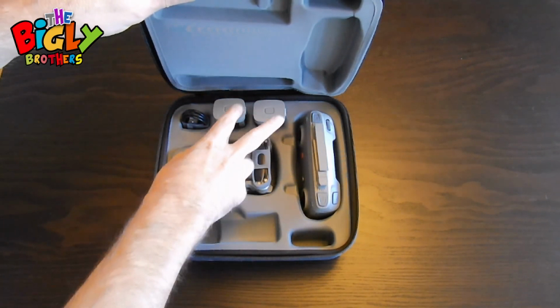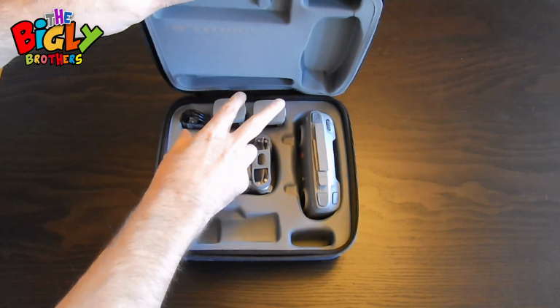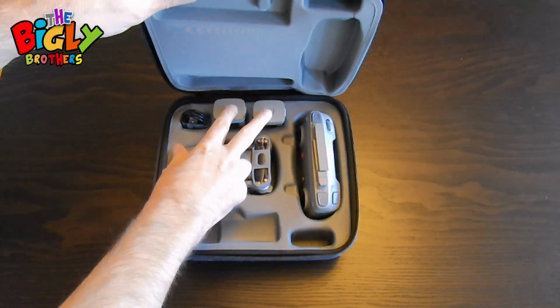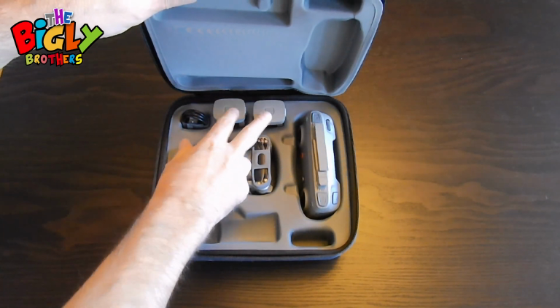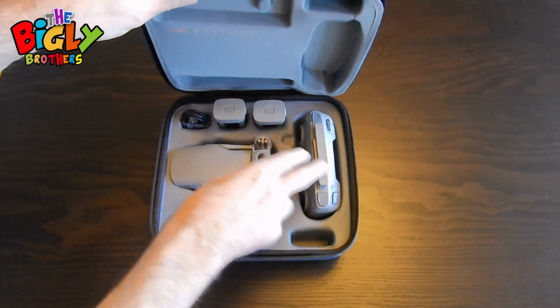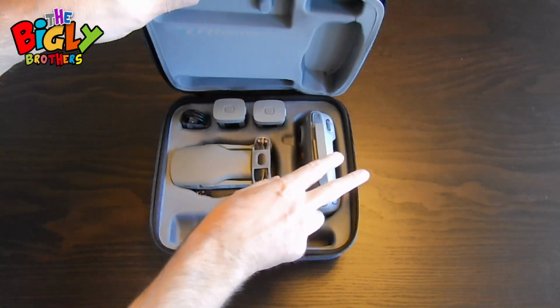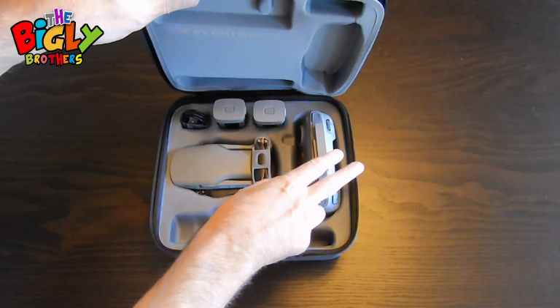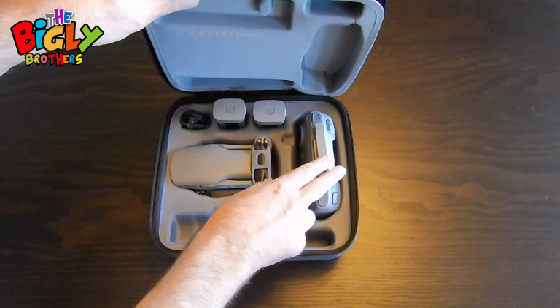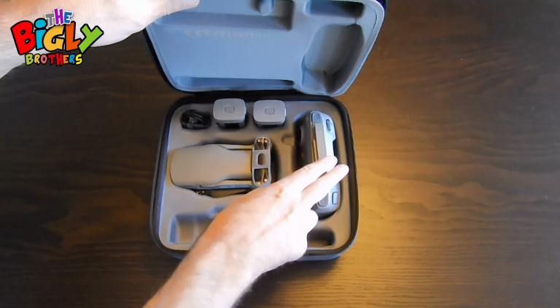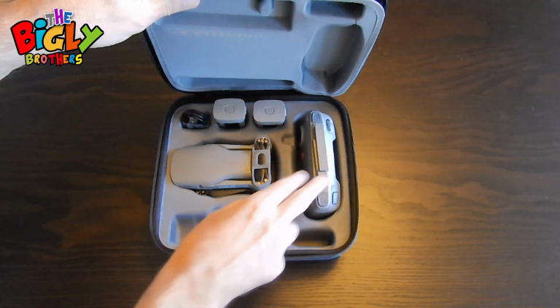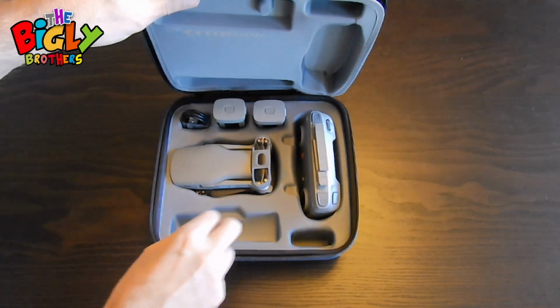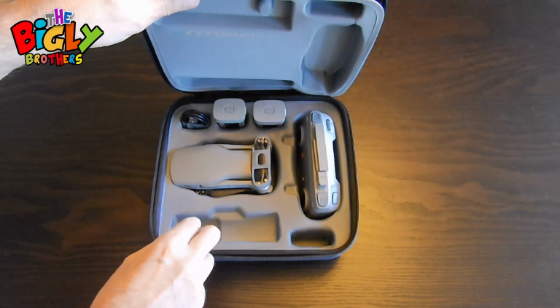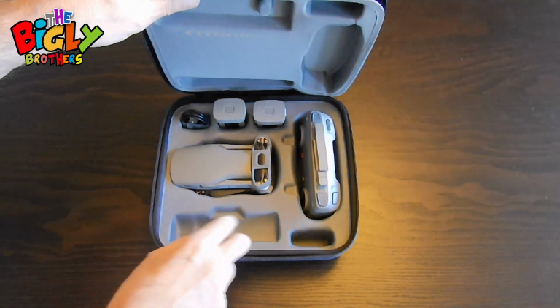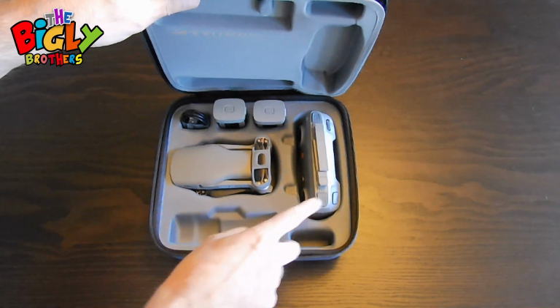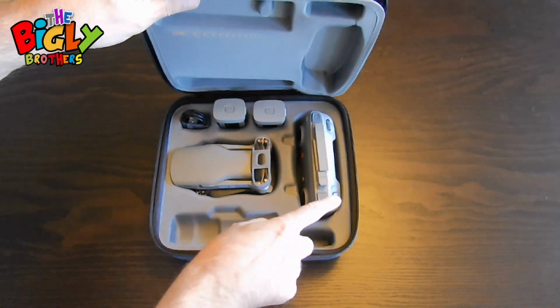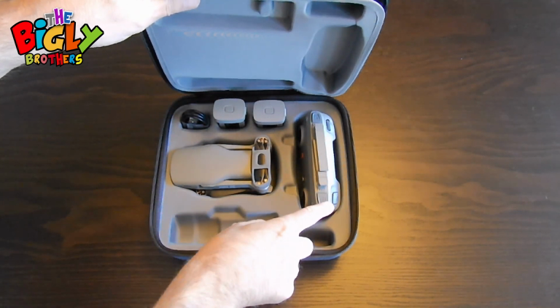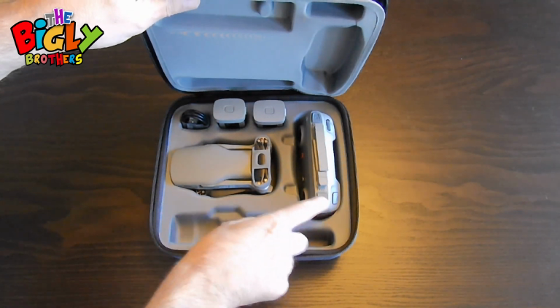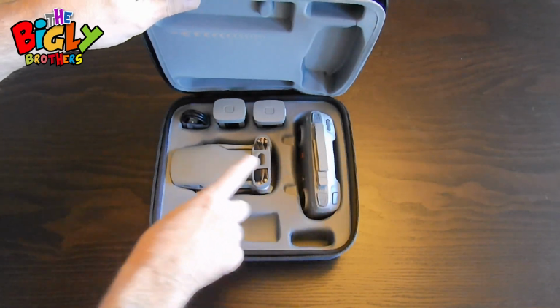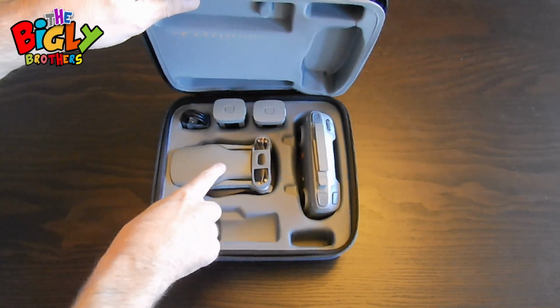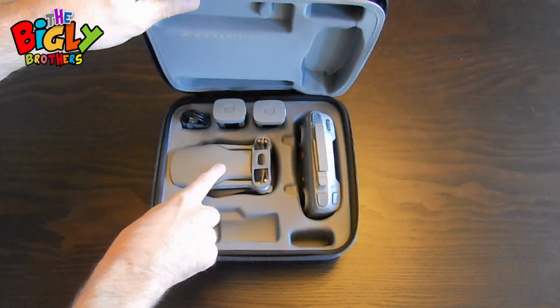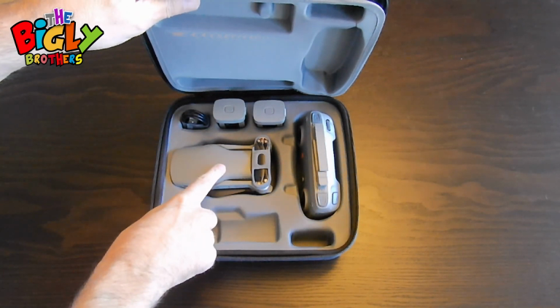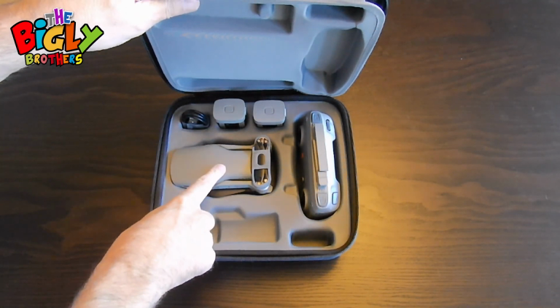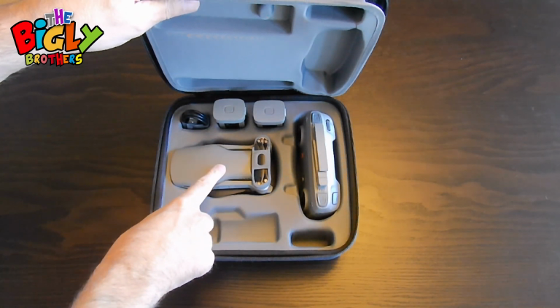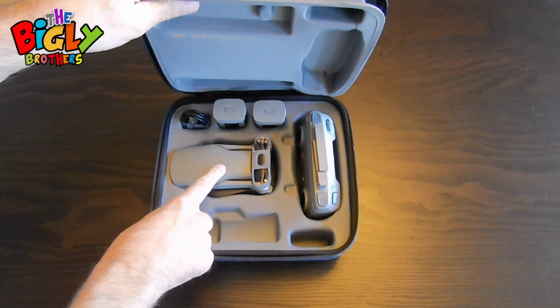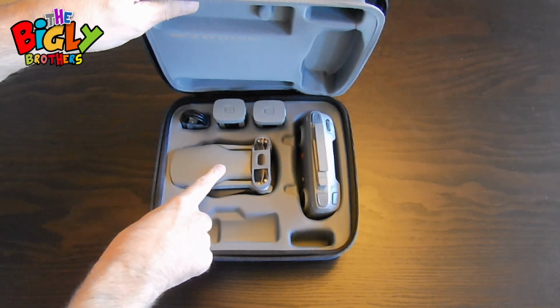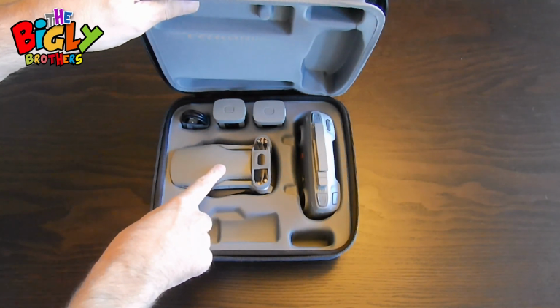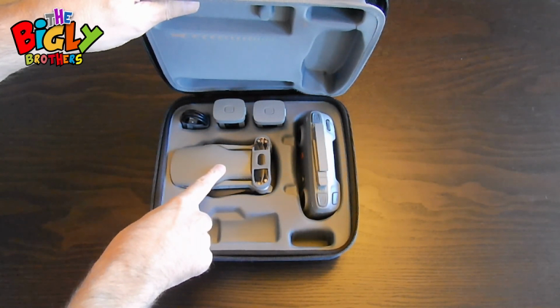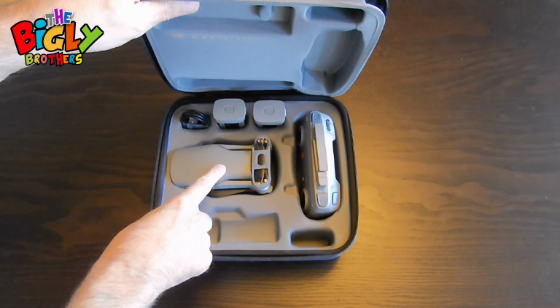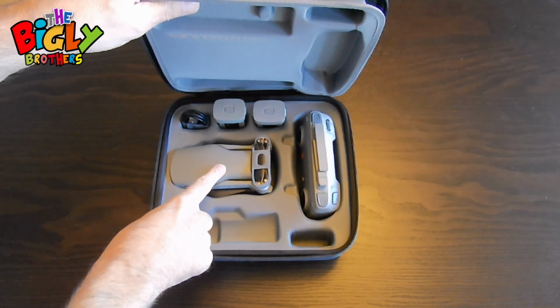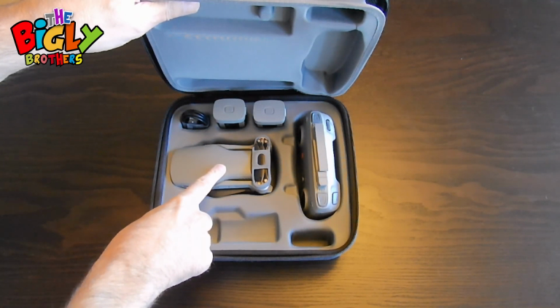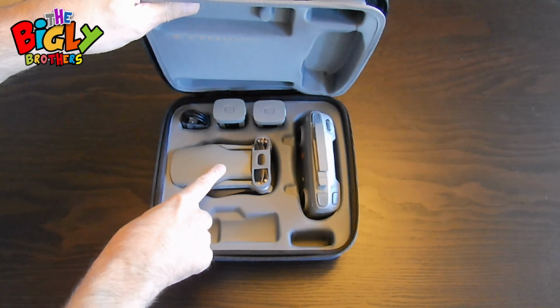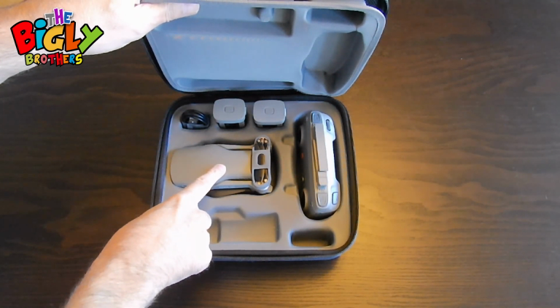You'll get a couple of batteries, you'll get a main remote, and you will get the drone itself.